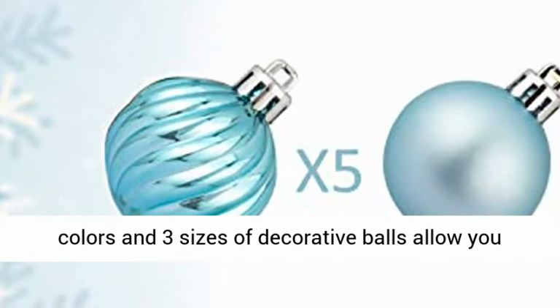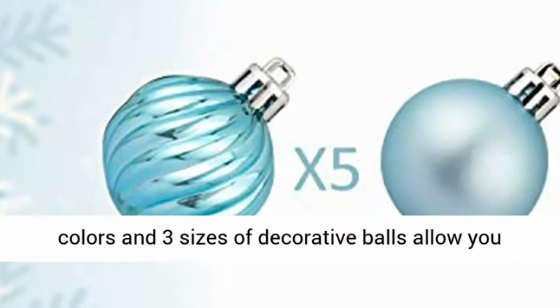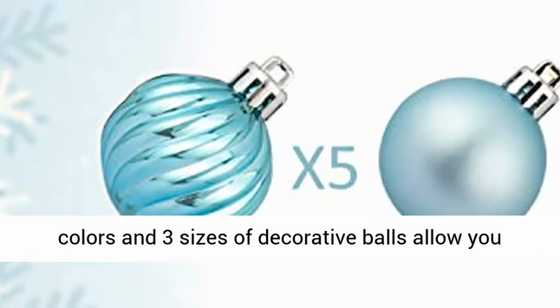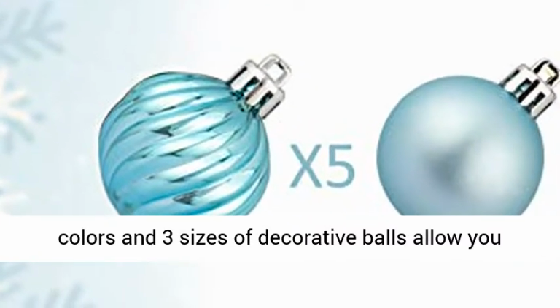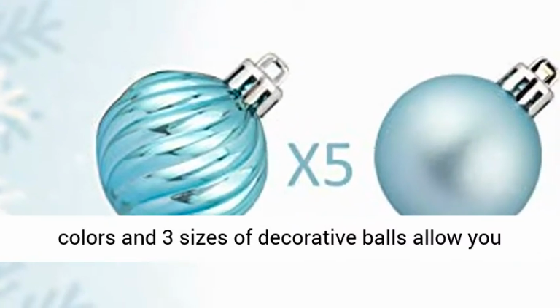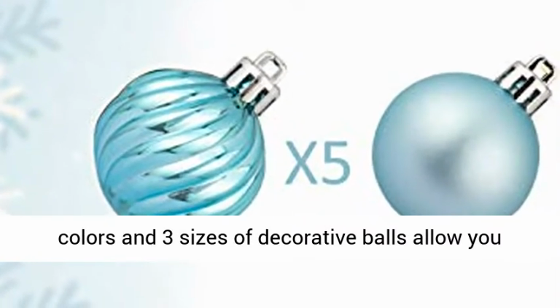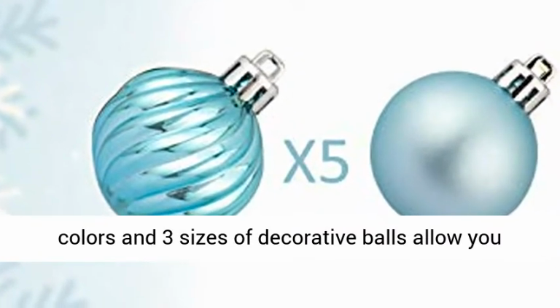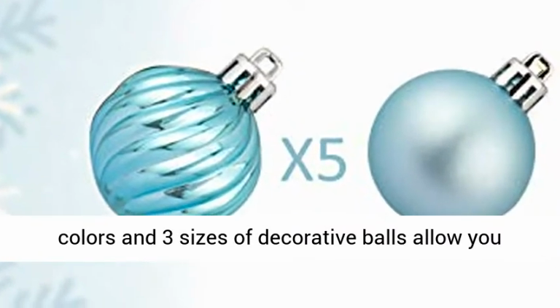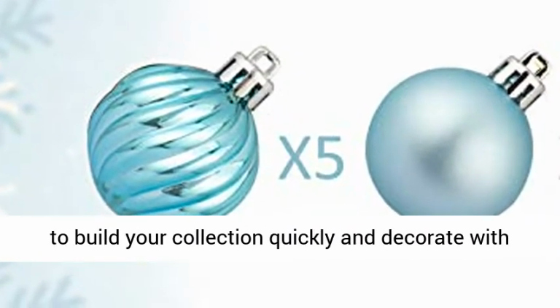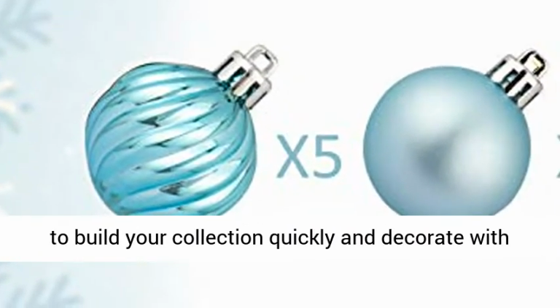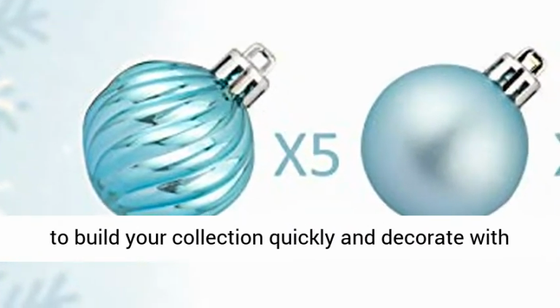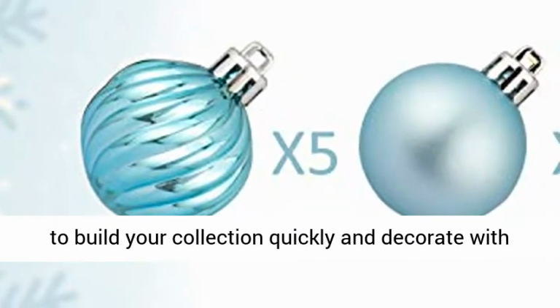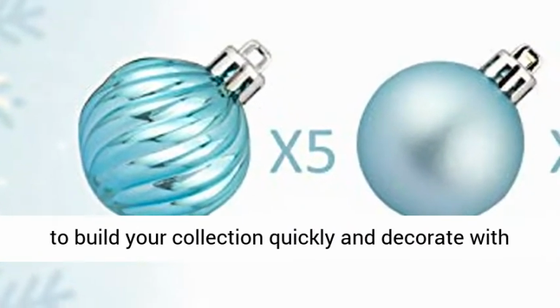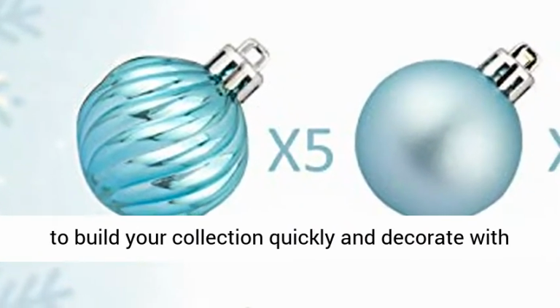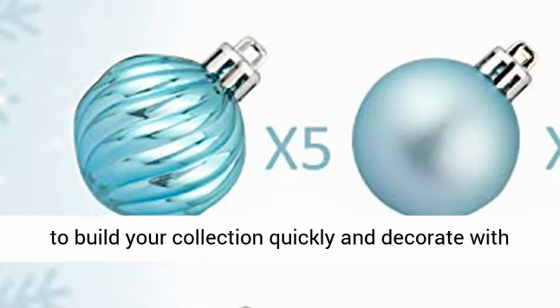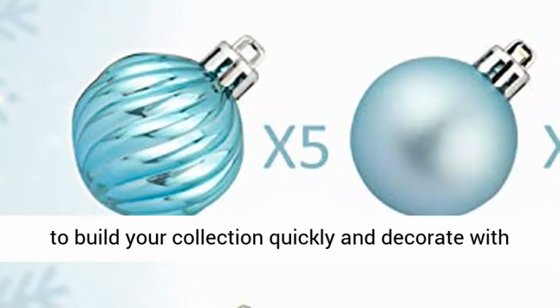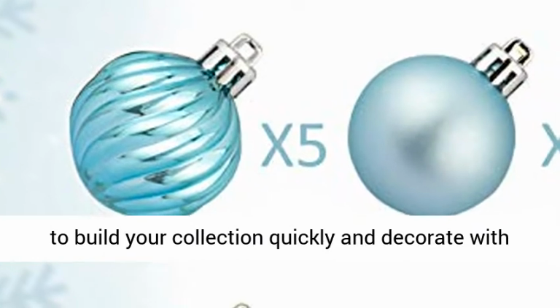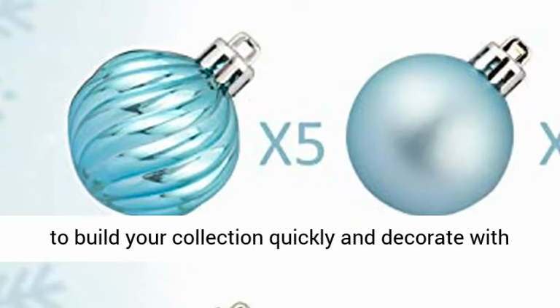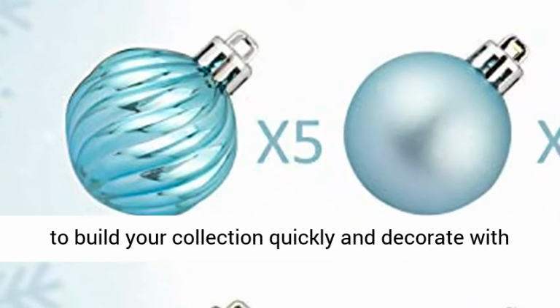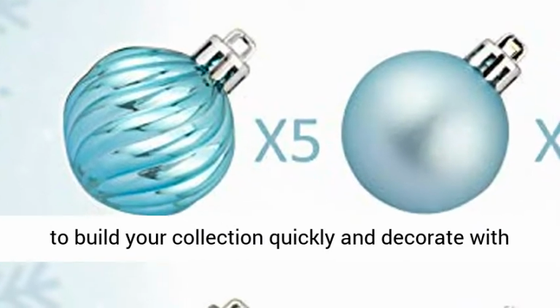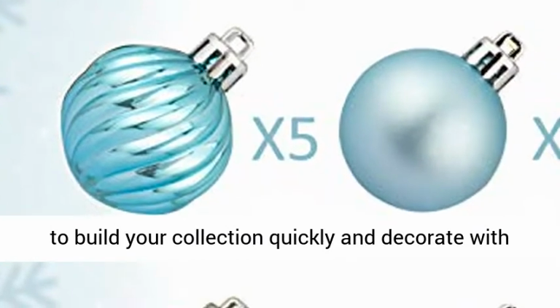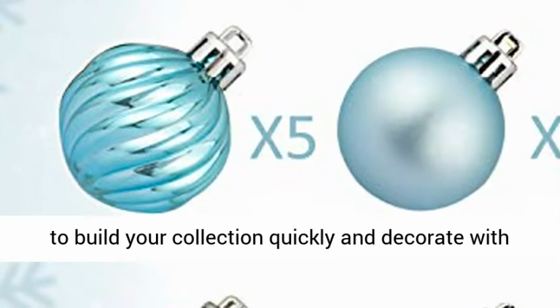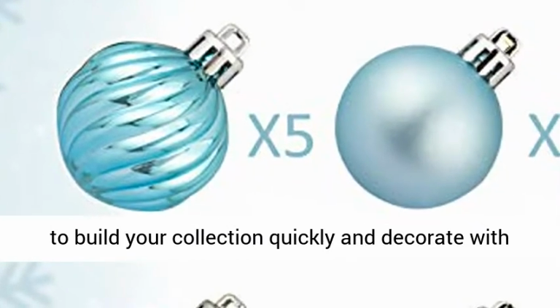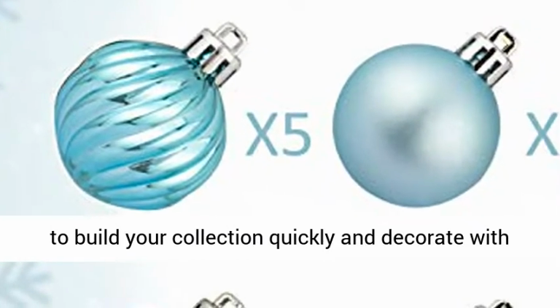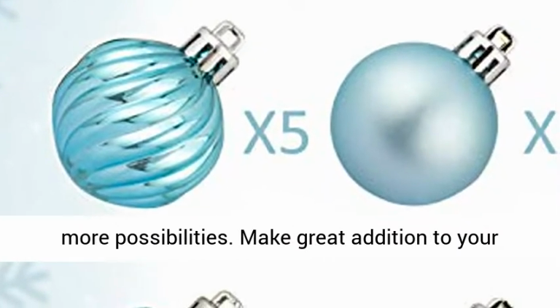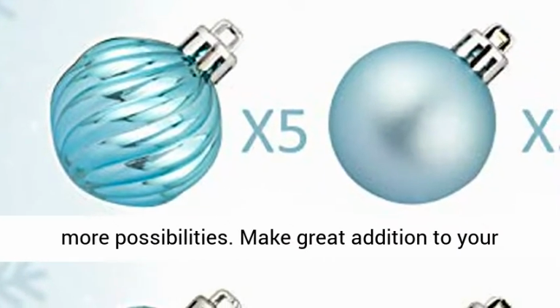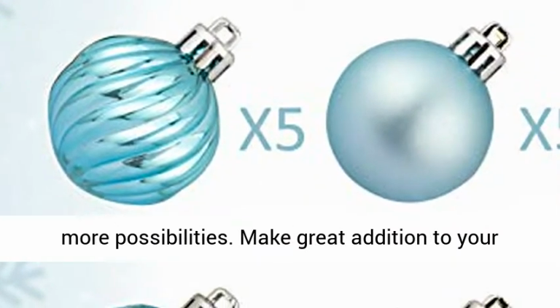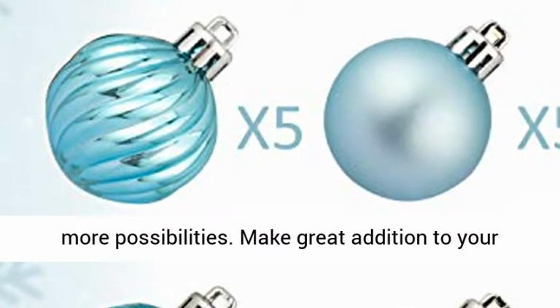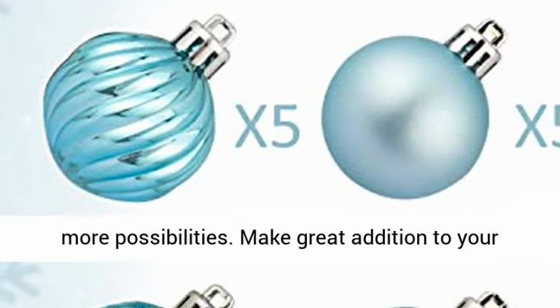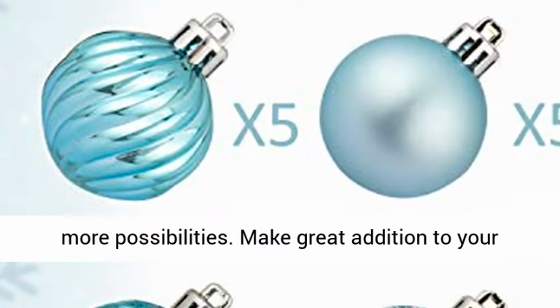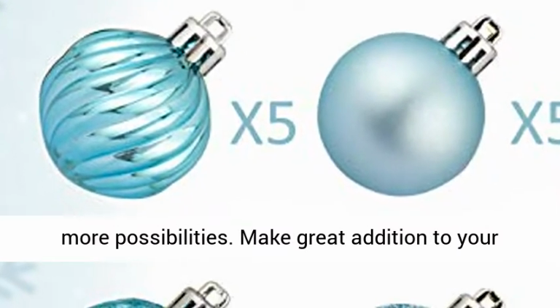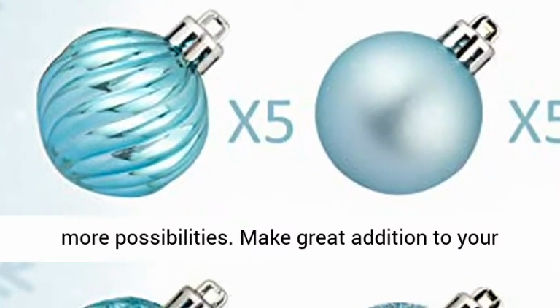Kai Store's 2020 New Christmas Tree Decorations Collection features 23 different colors and 3 sizes of decorative balls, allowing you to build your collection quickly and decorate with more possibilities.